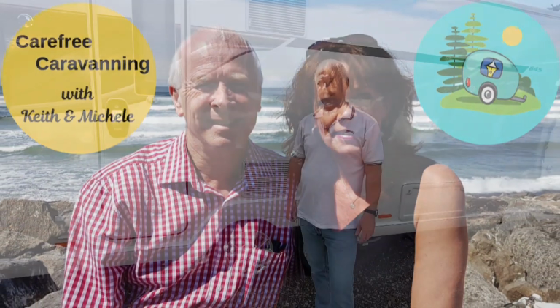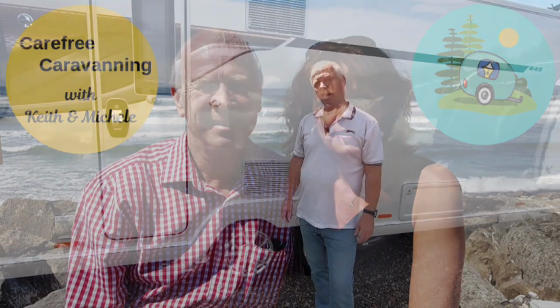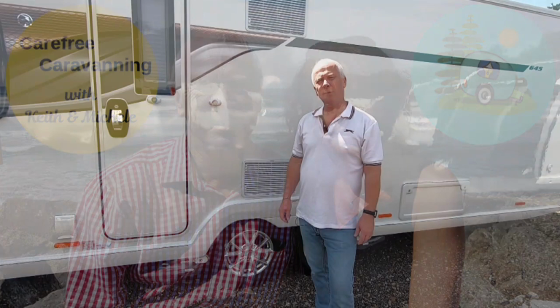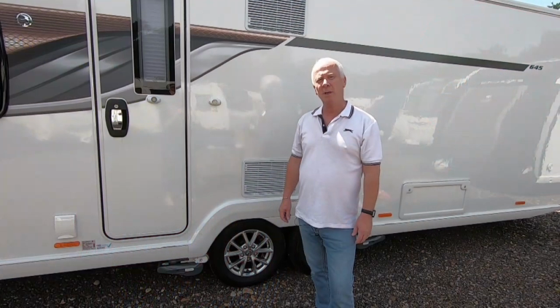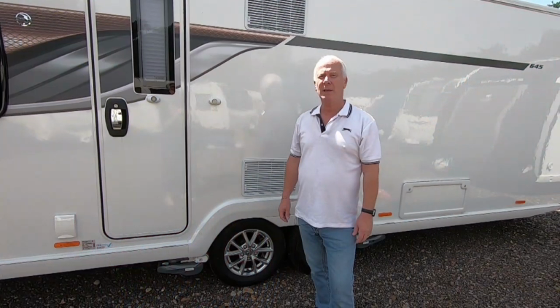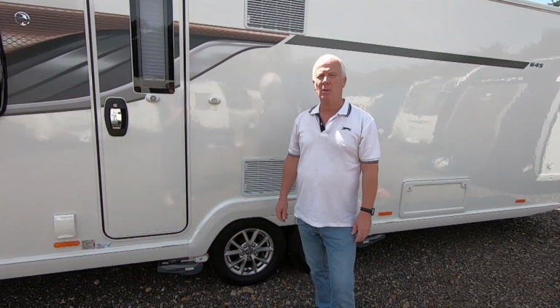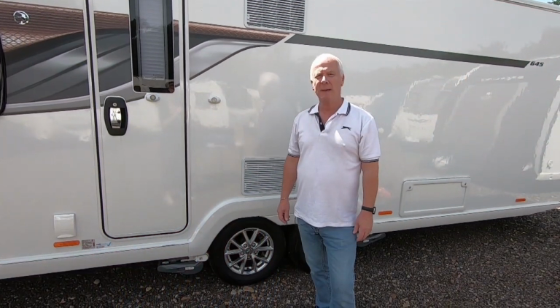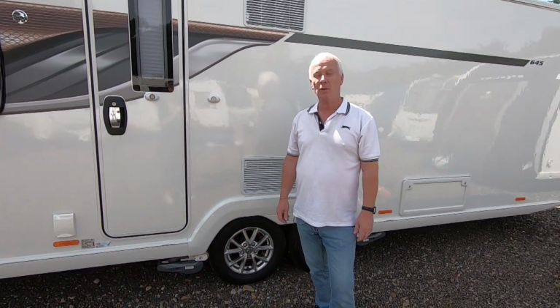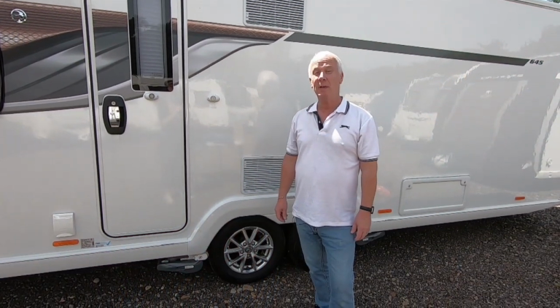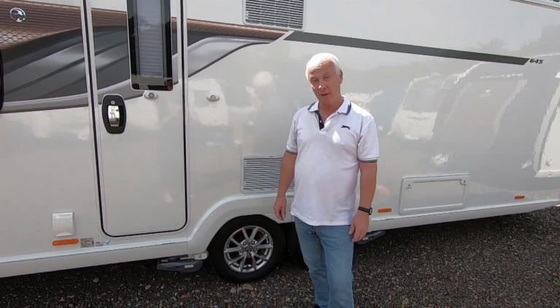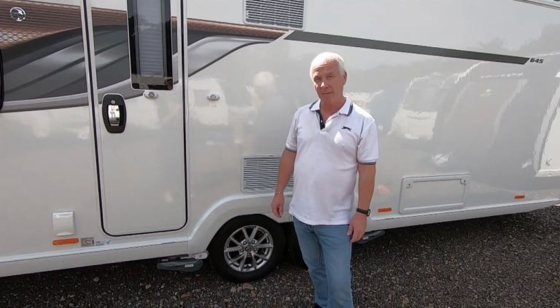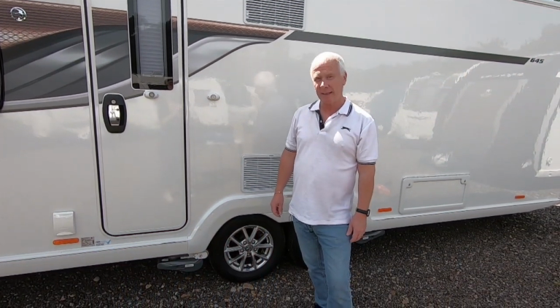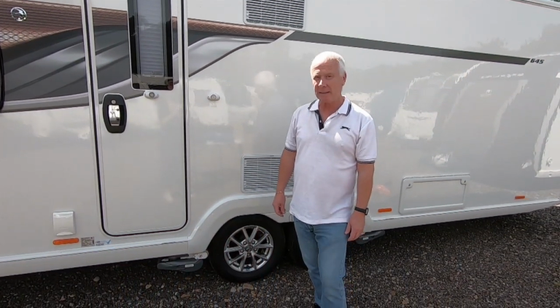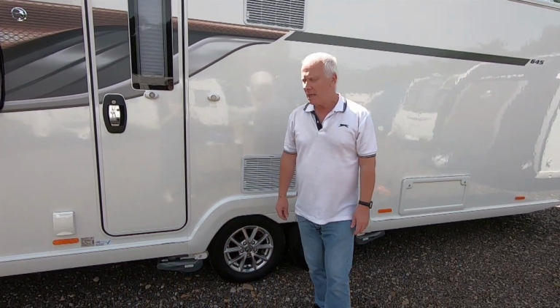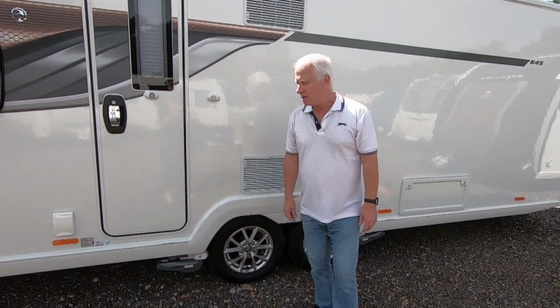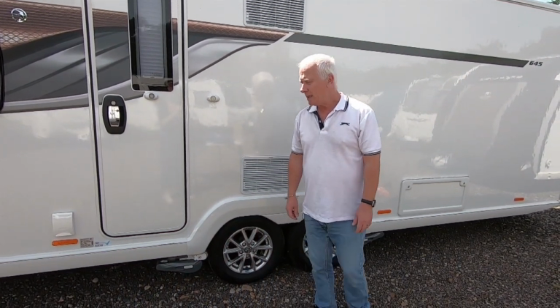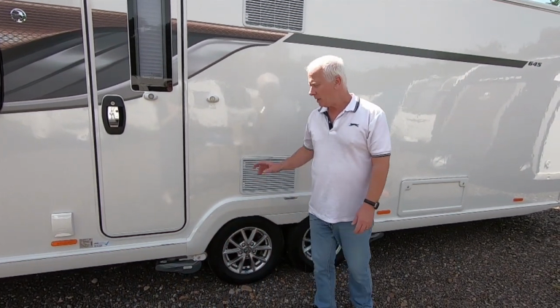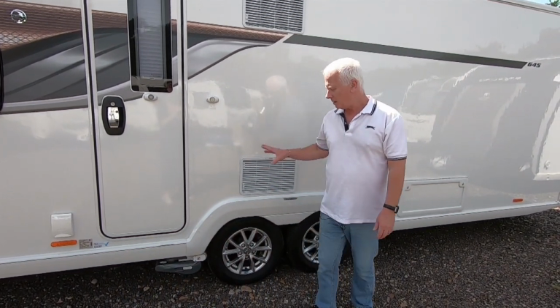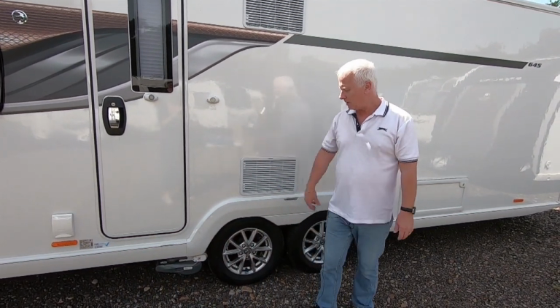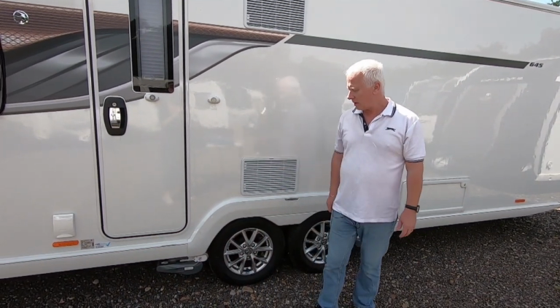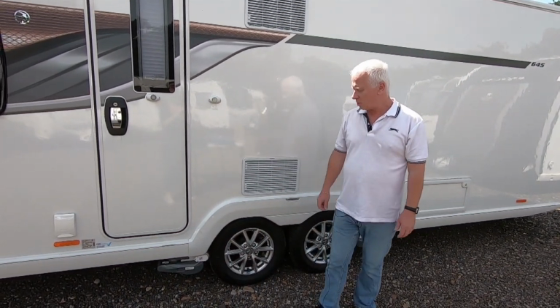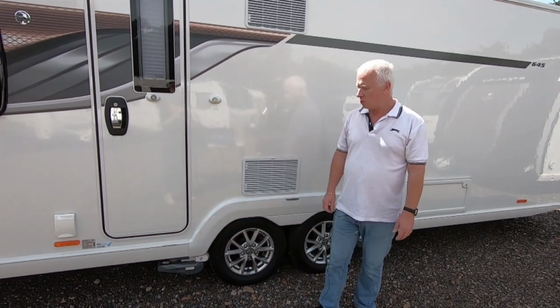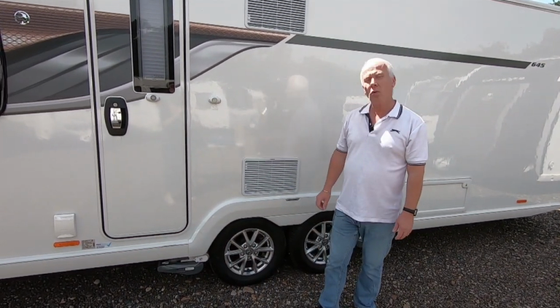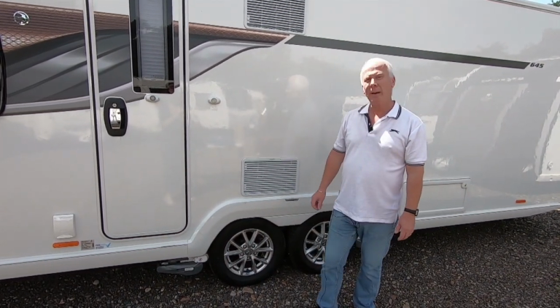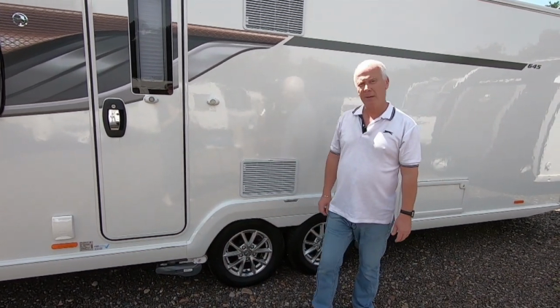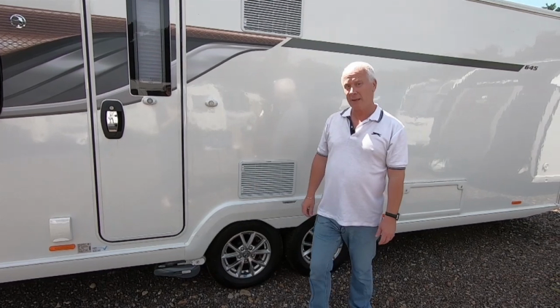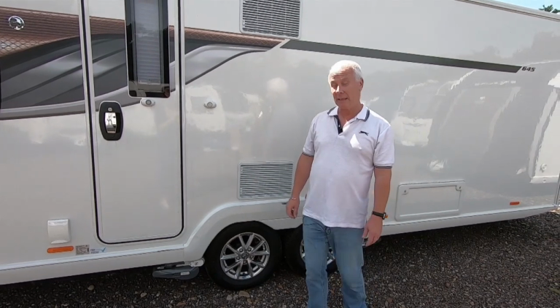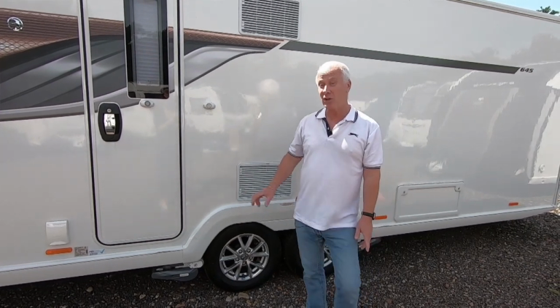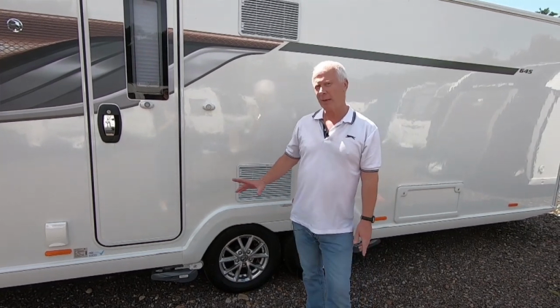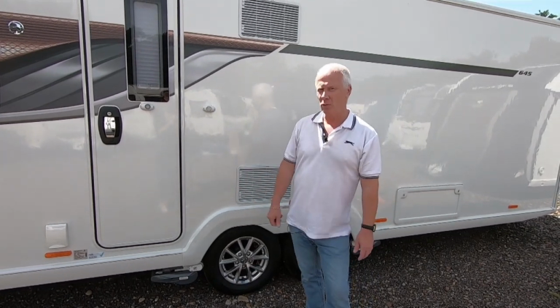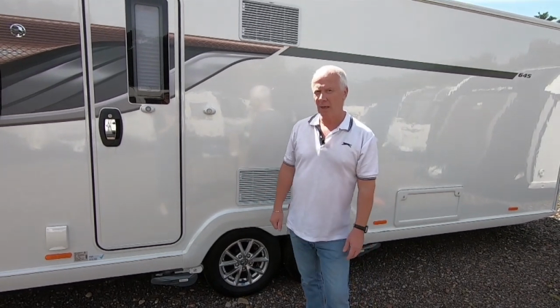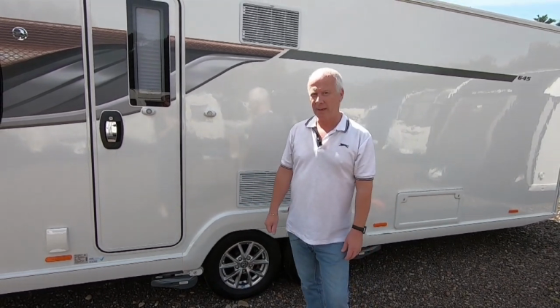Hi everyone and welcome back to Carefree Caravanning. Today we're going to talk about levelling a twin axle caravan.